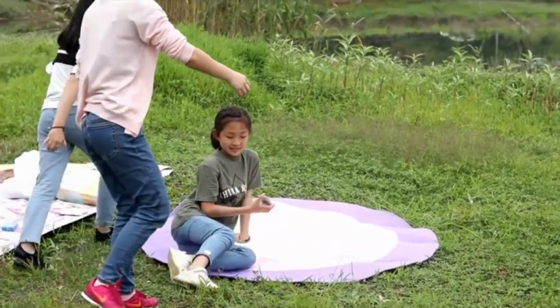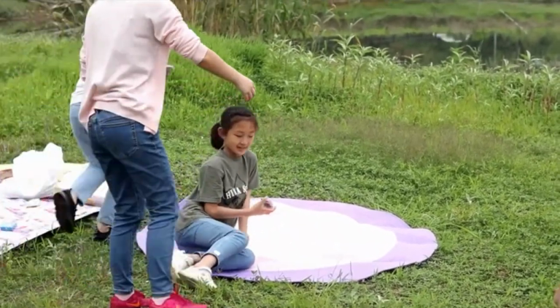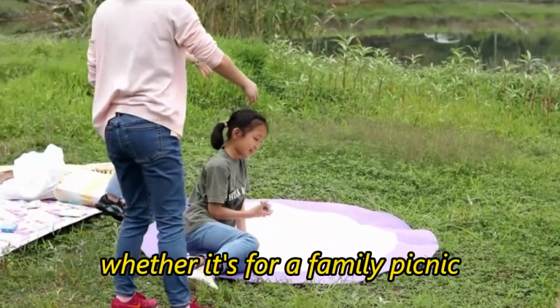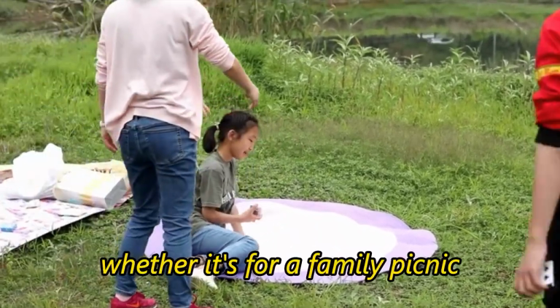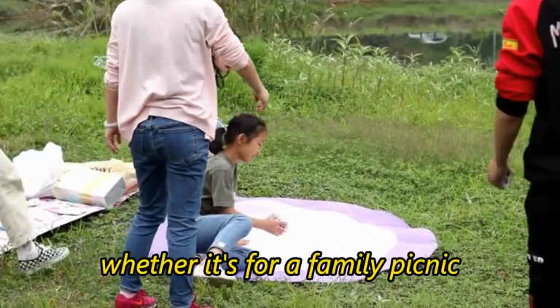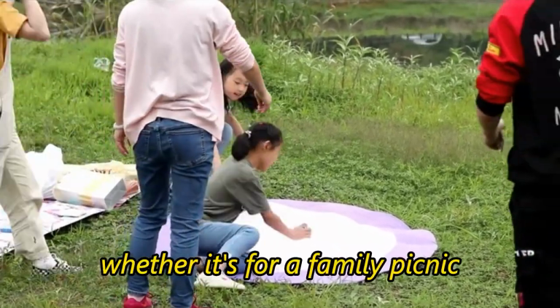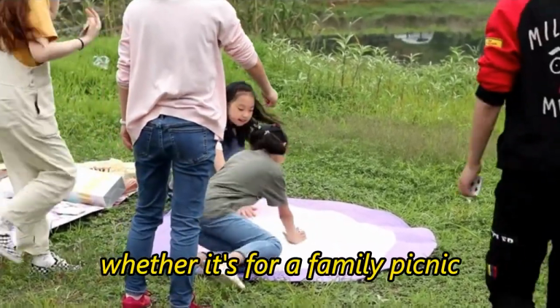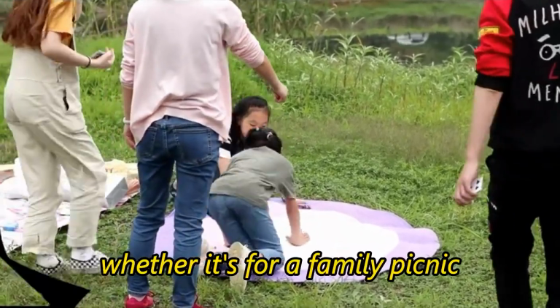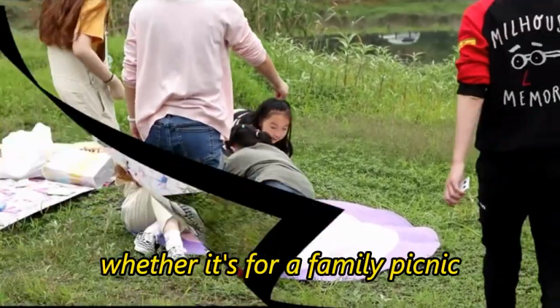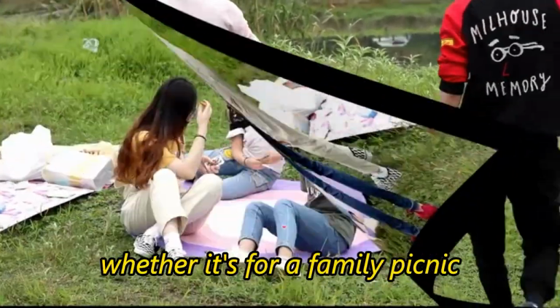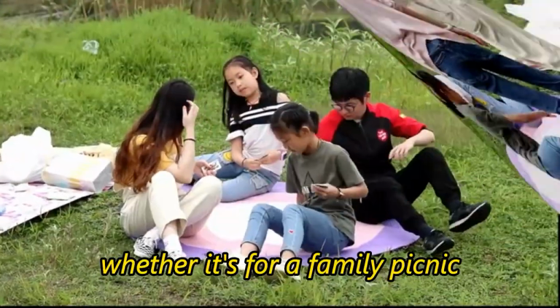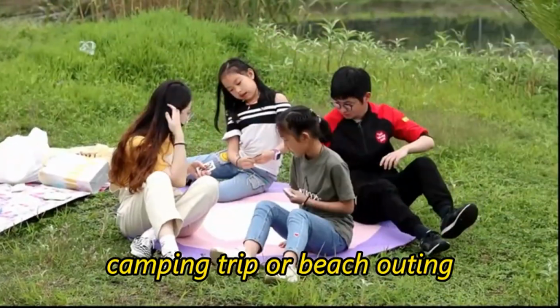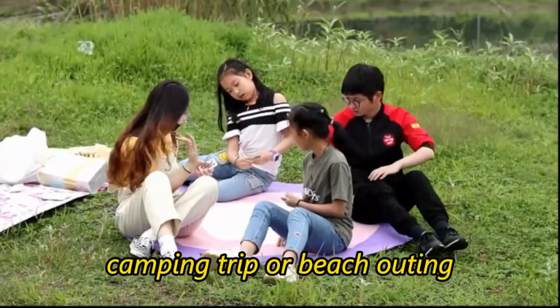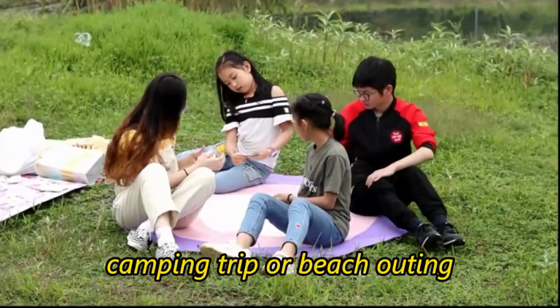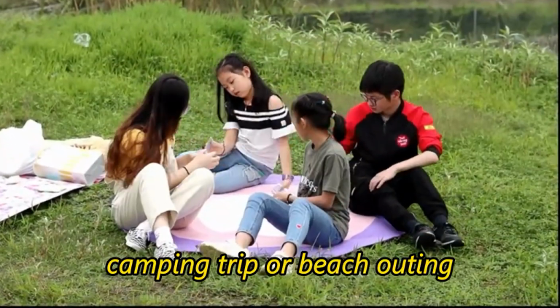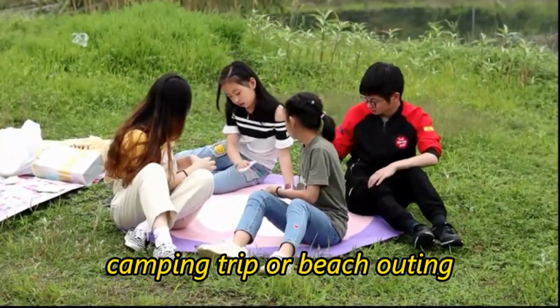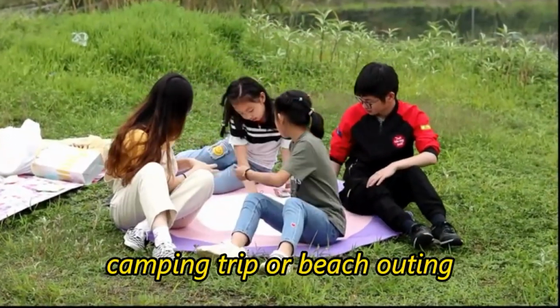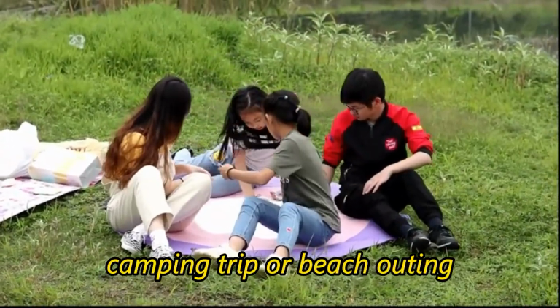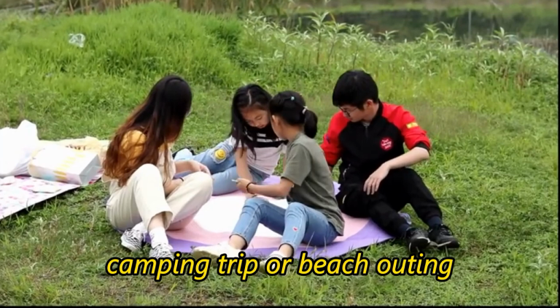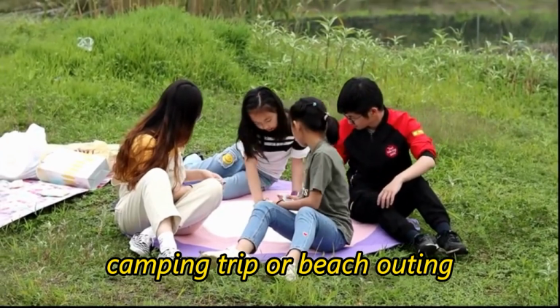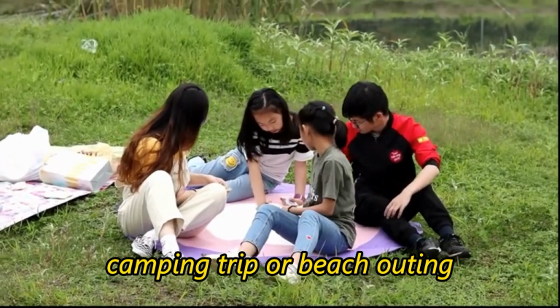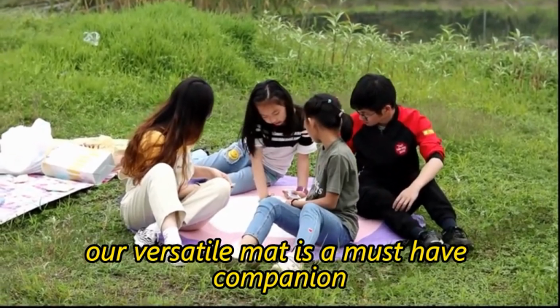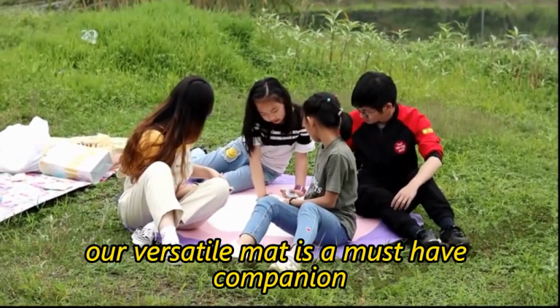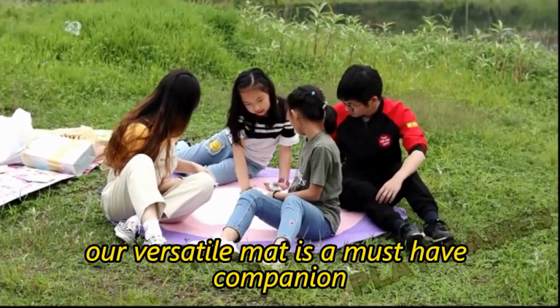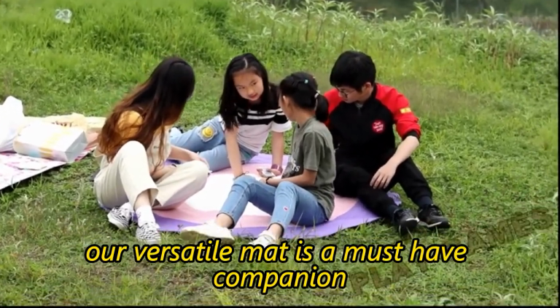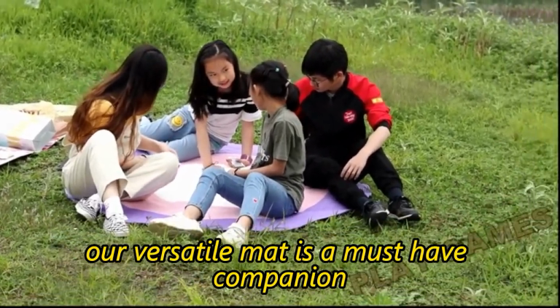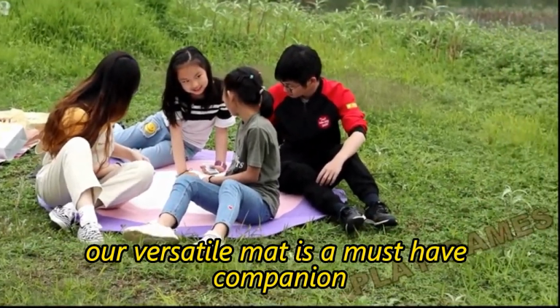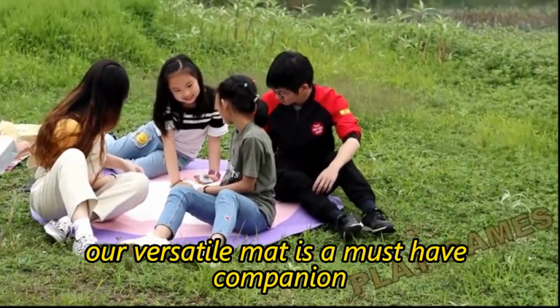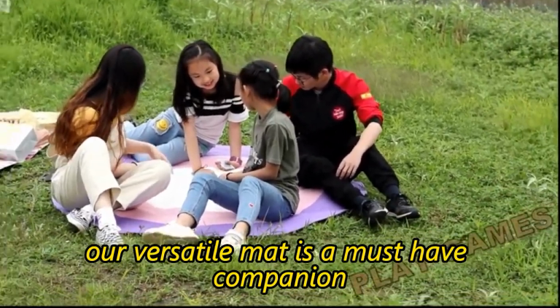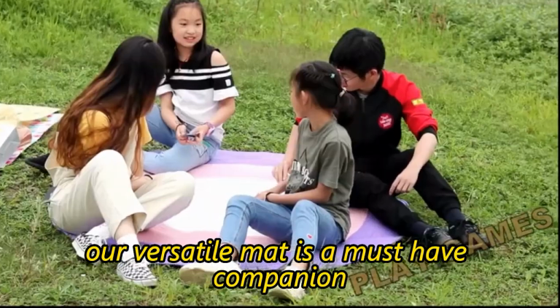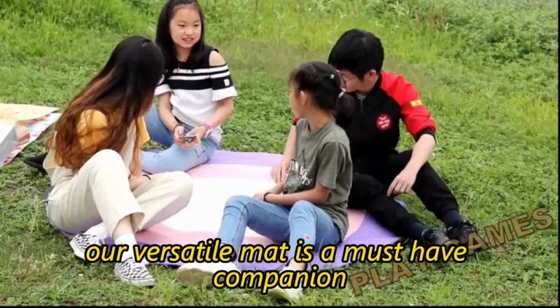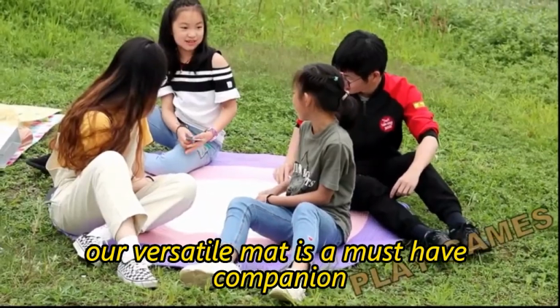Whether it's for a family picnic, camping trip, or beach outing, our versatile mat is a must-have companion.